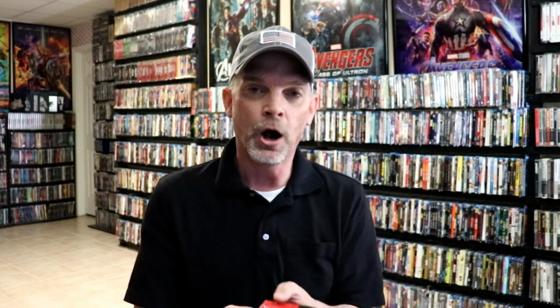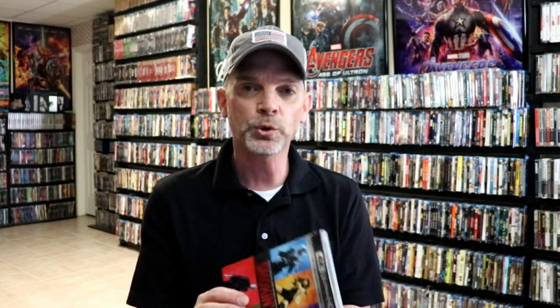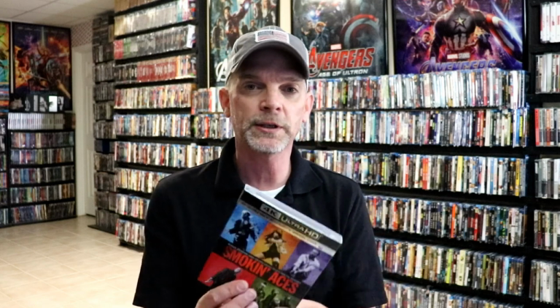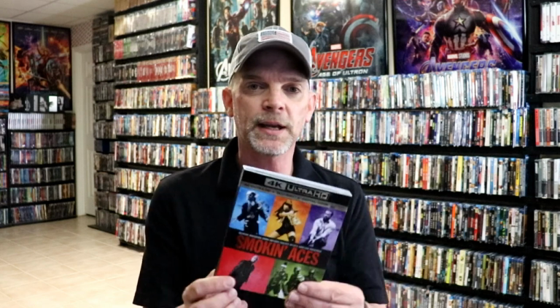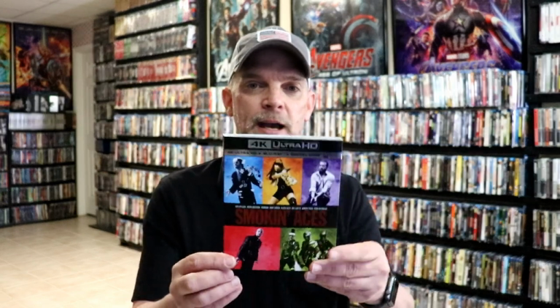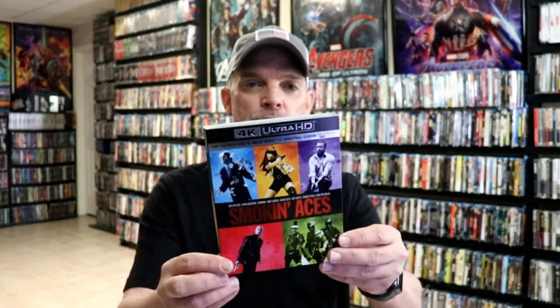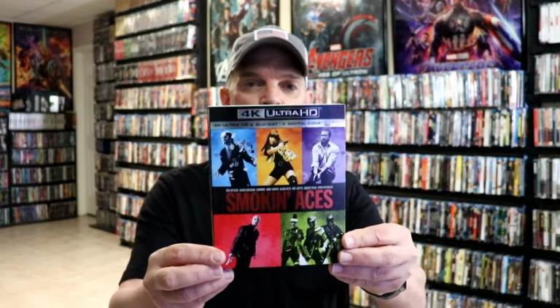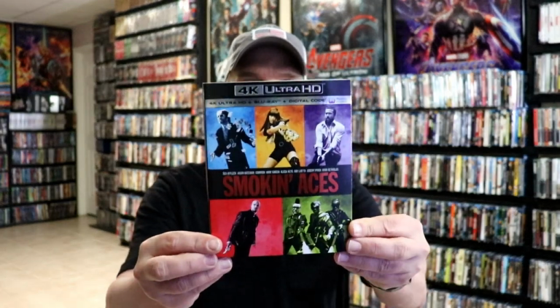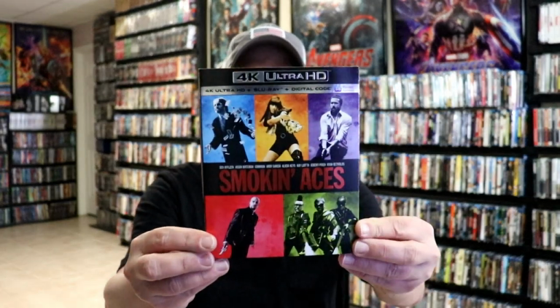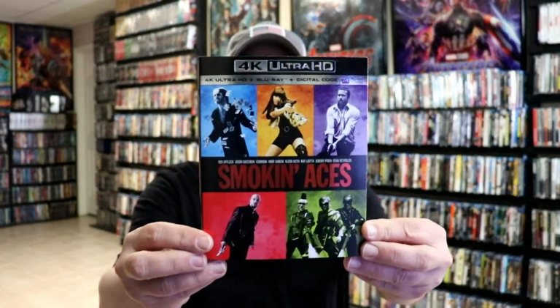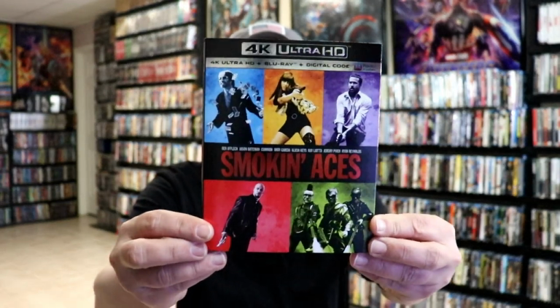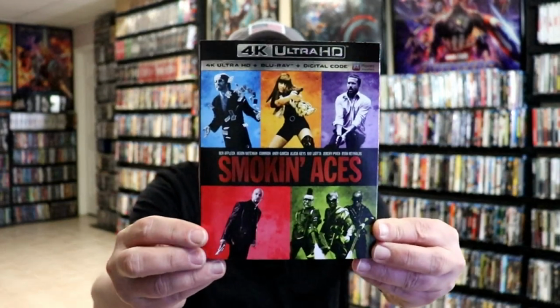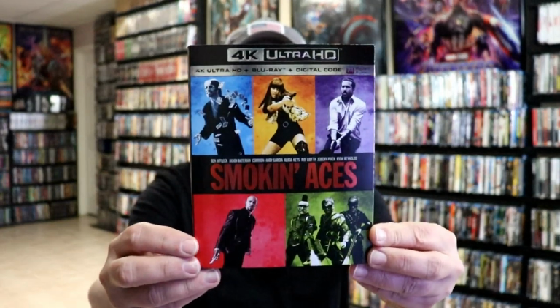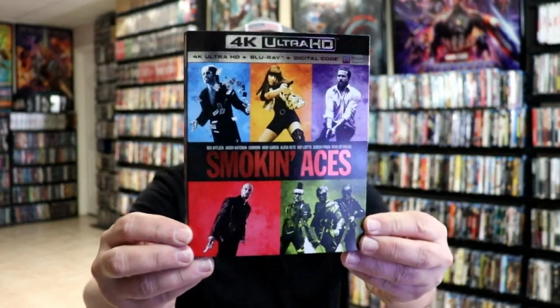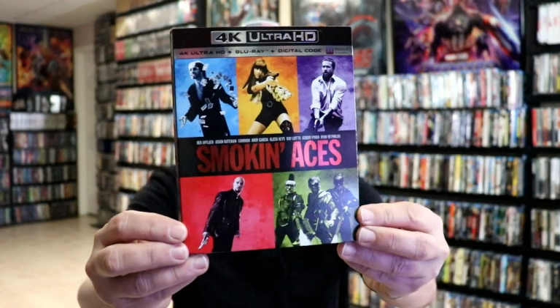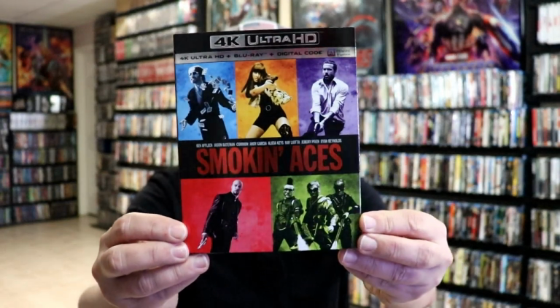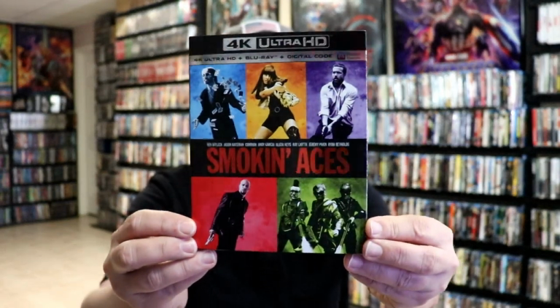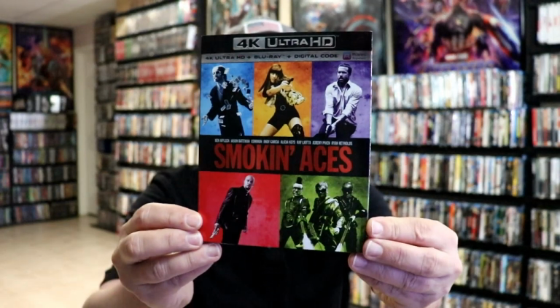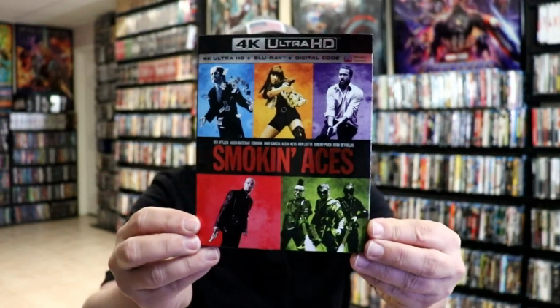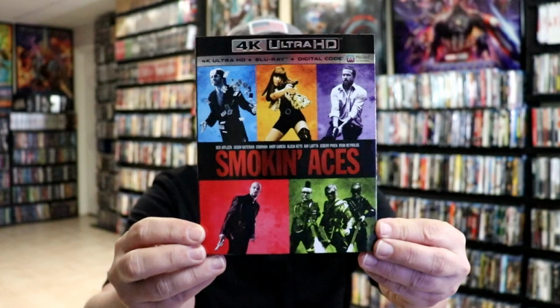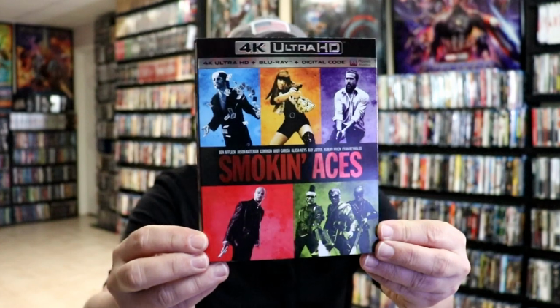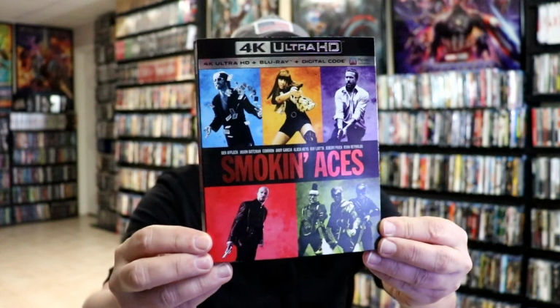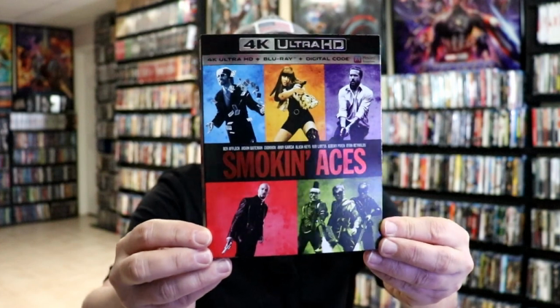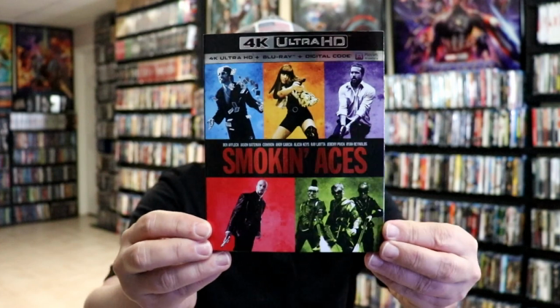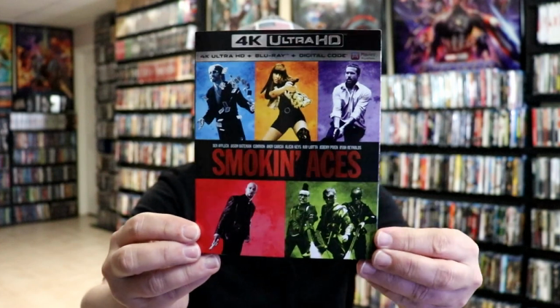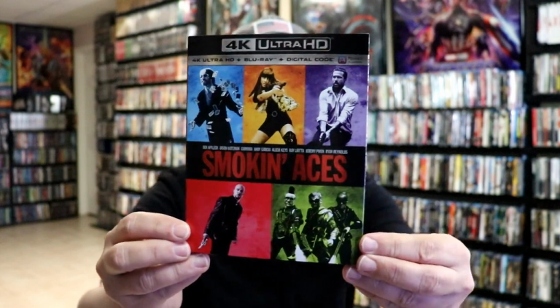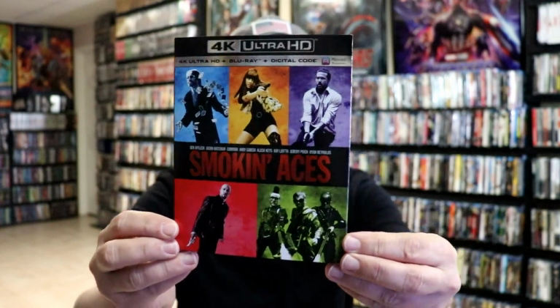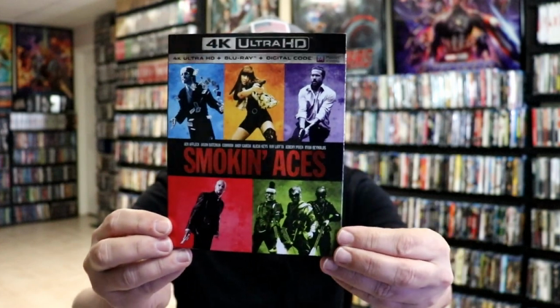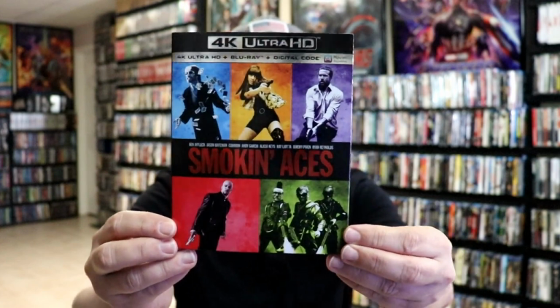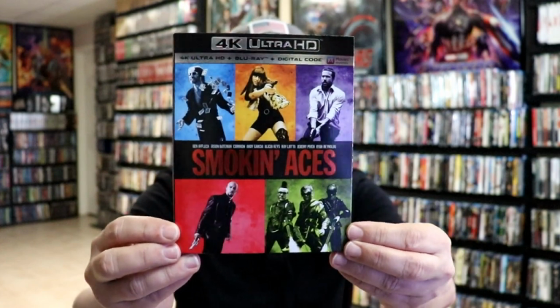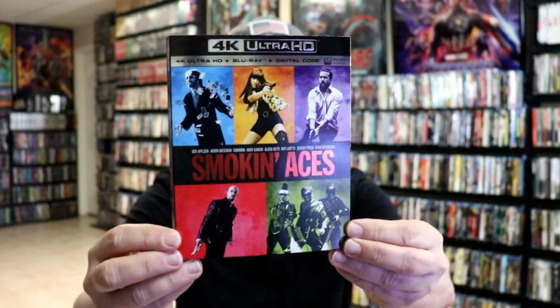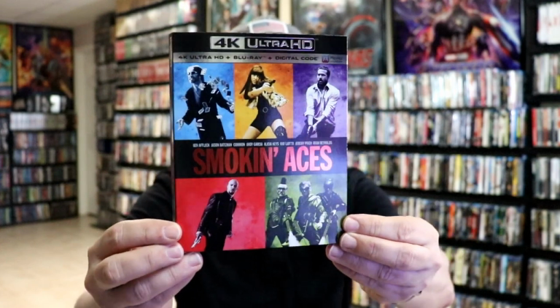I also wanted to take a moment to show you the regular 4K release with this really nice looking slip cover. I do like the slip on this one - very nice addition, so very happy to have that.